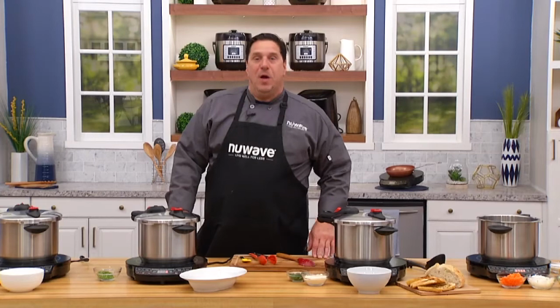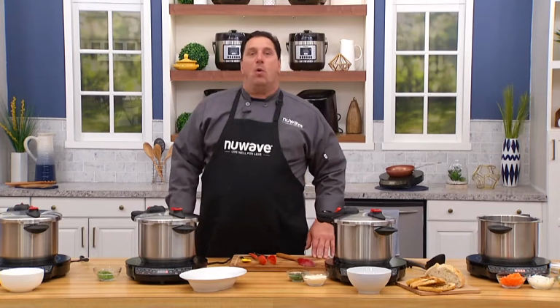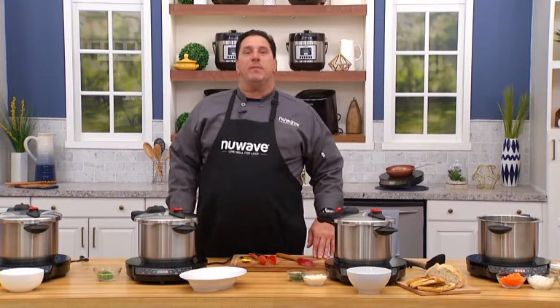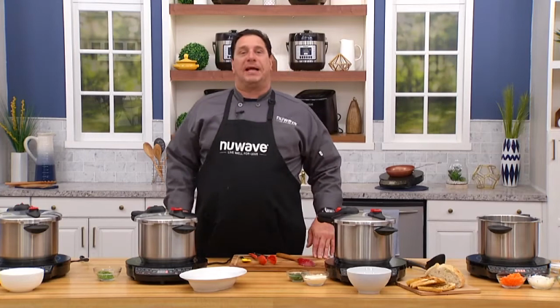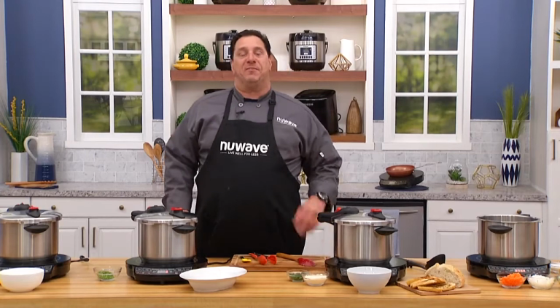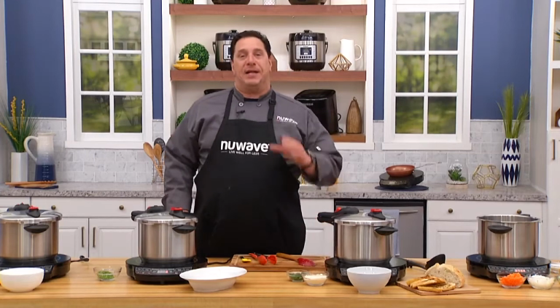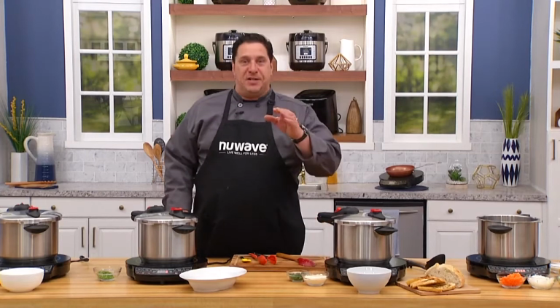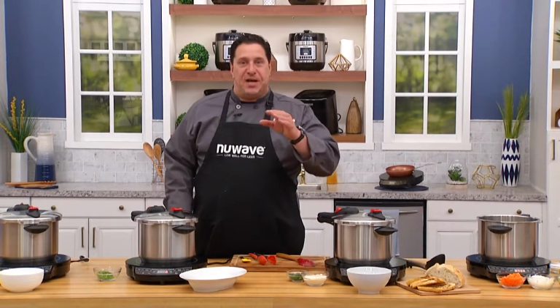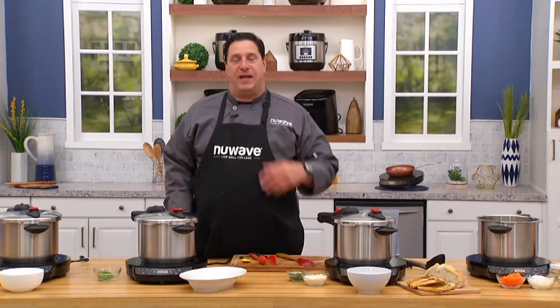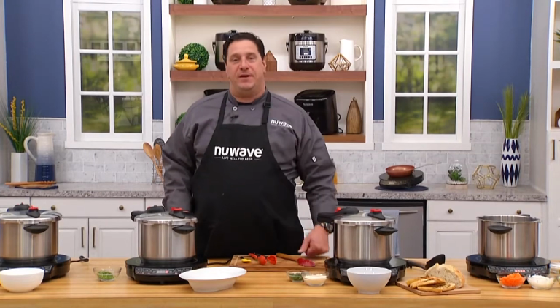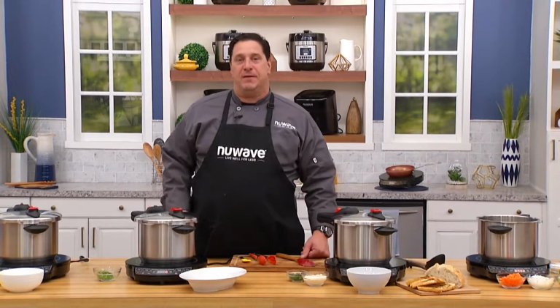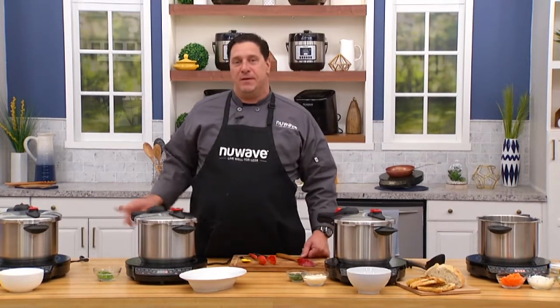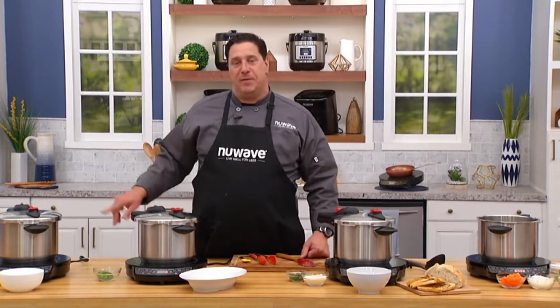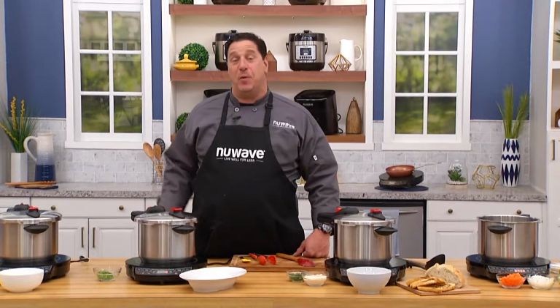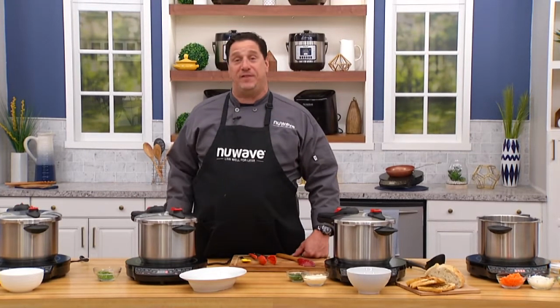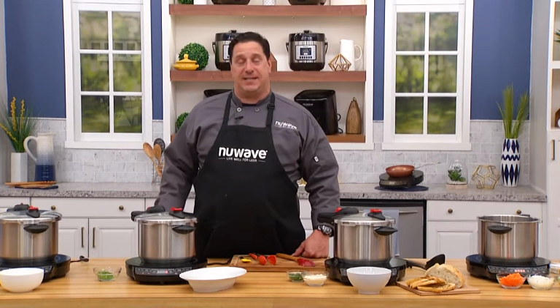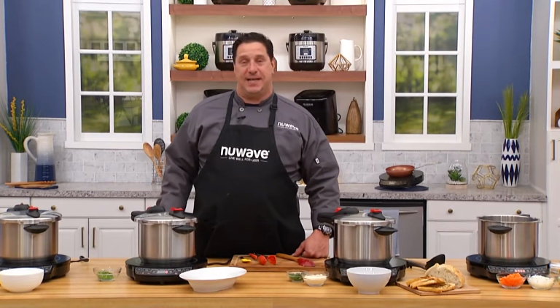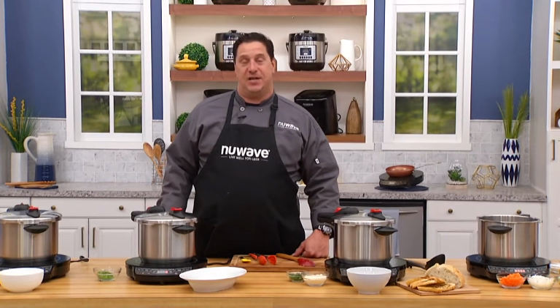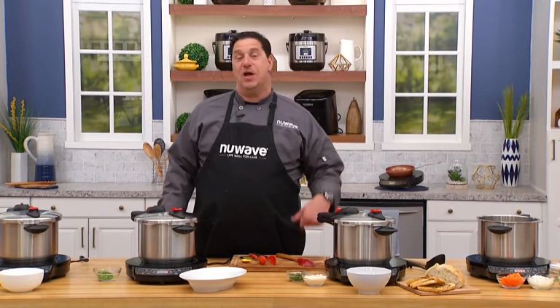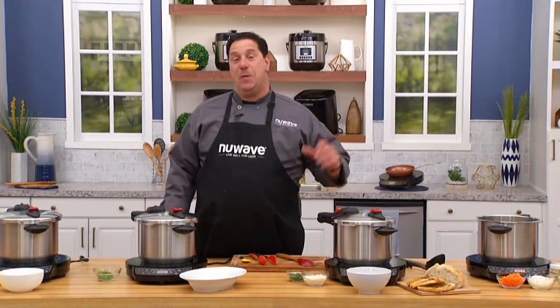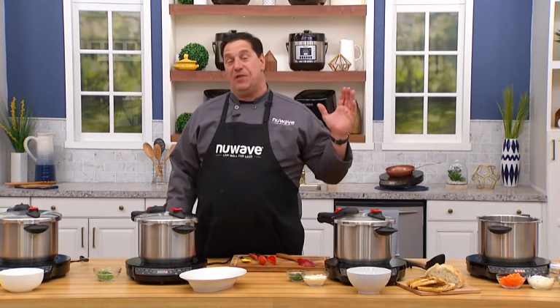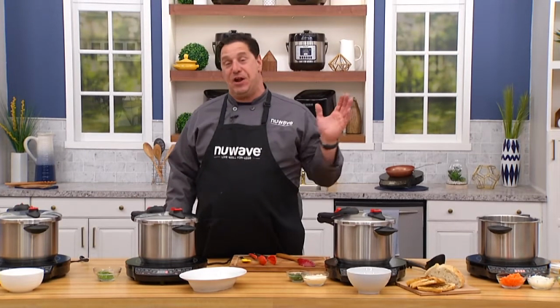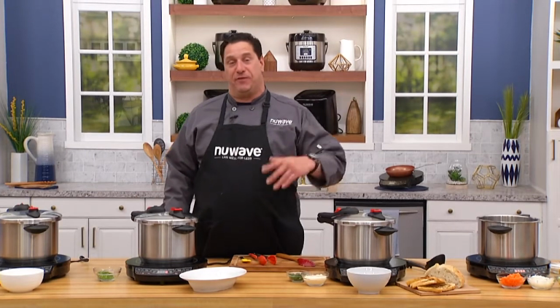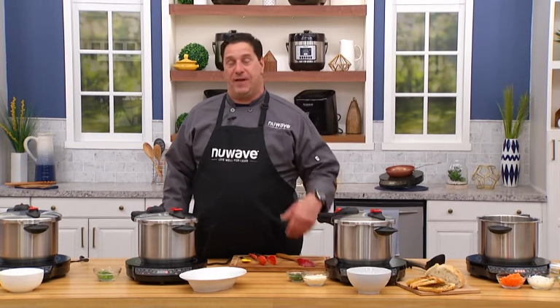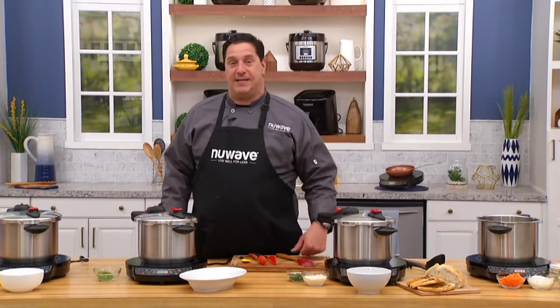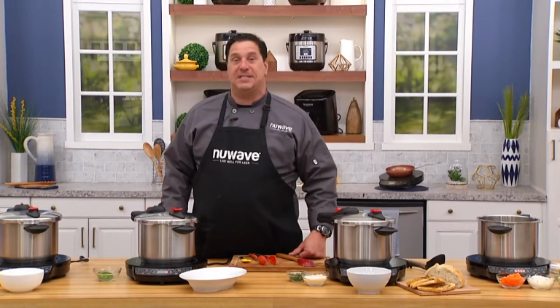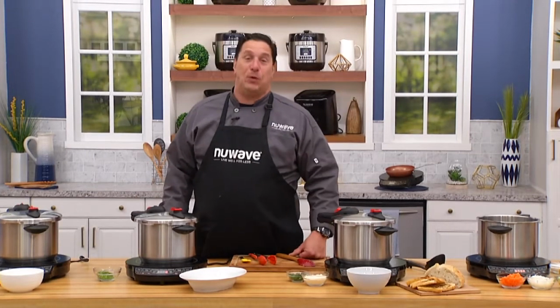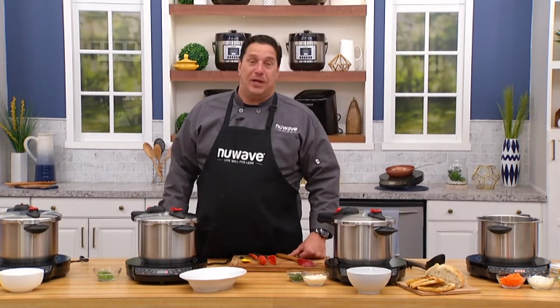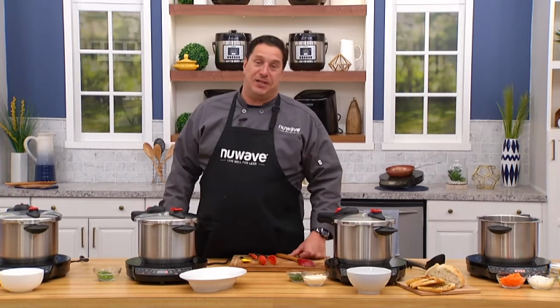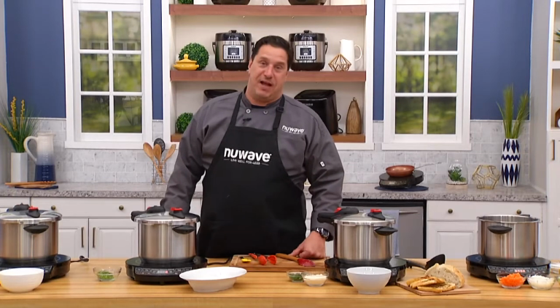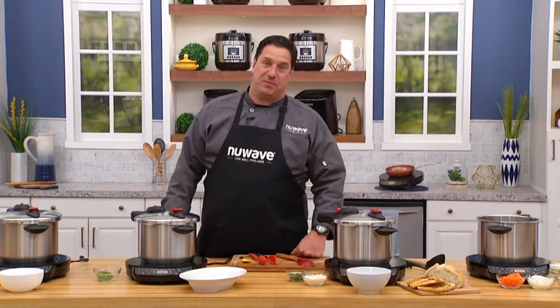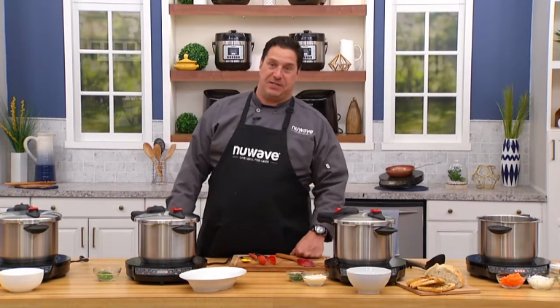Welcome back, everybody. Chef David here from New Wave Test Kitchen with another fantastic Weekly Chef Special.